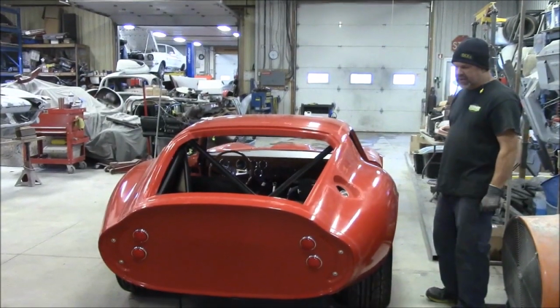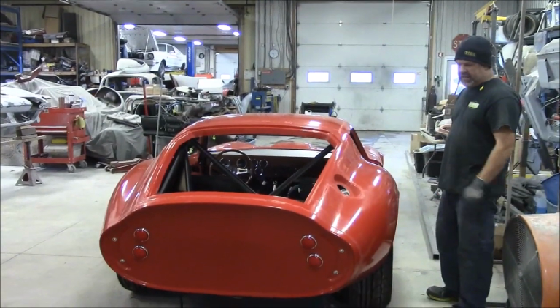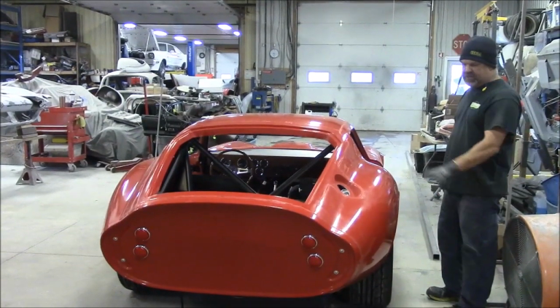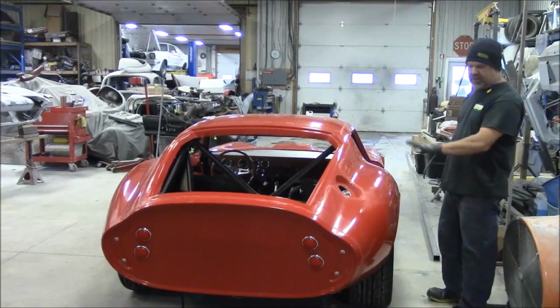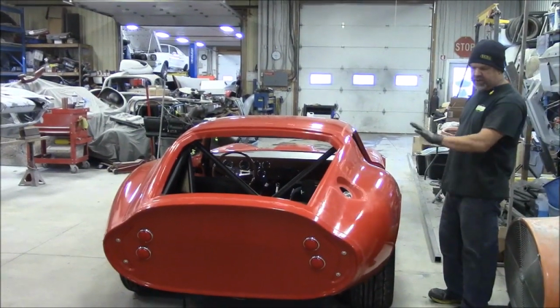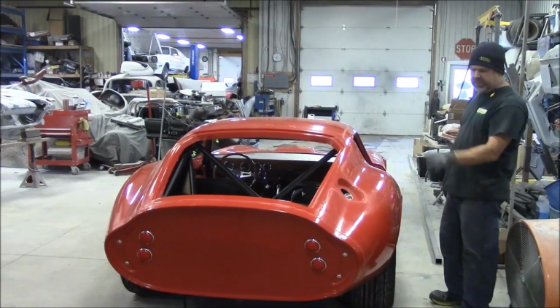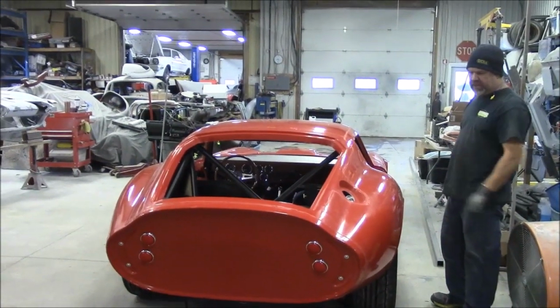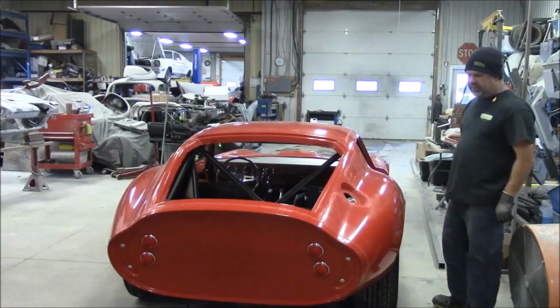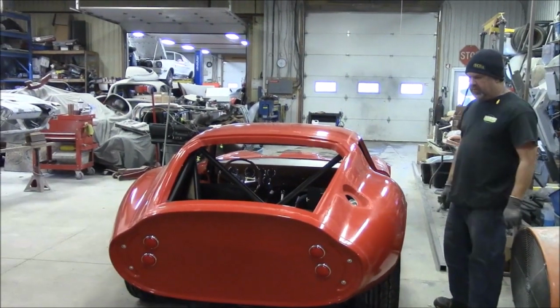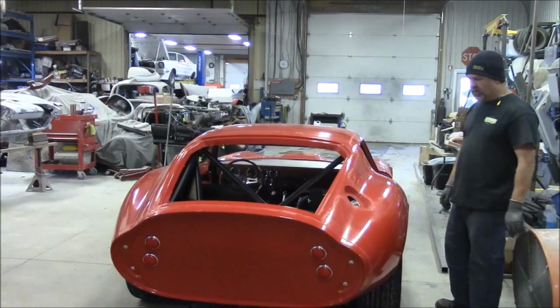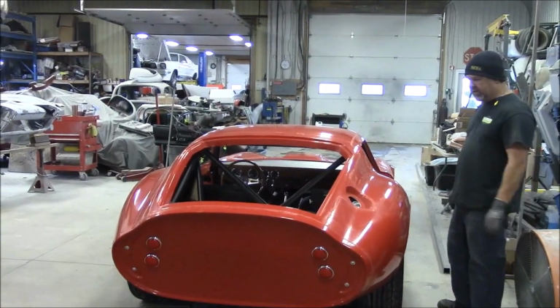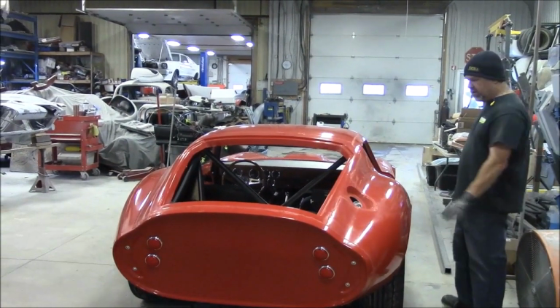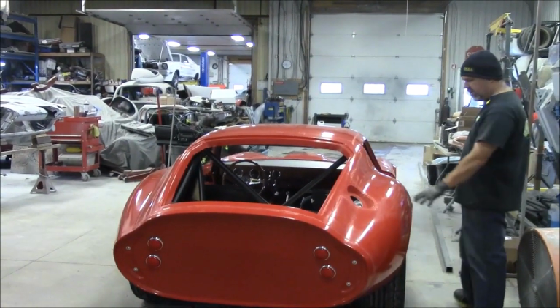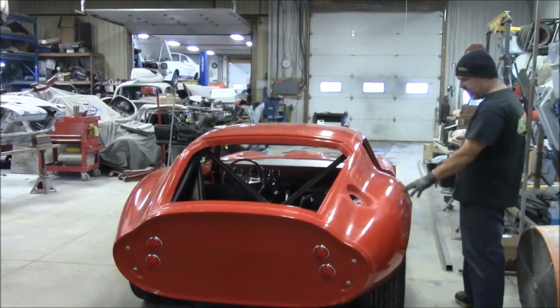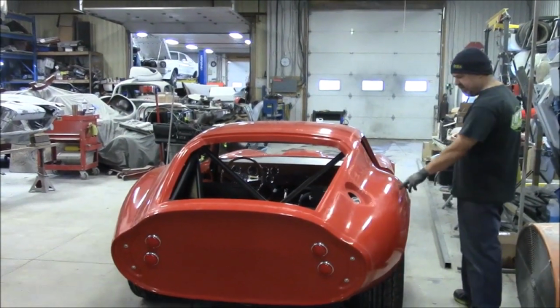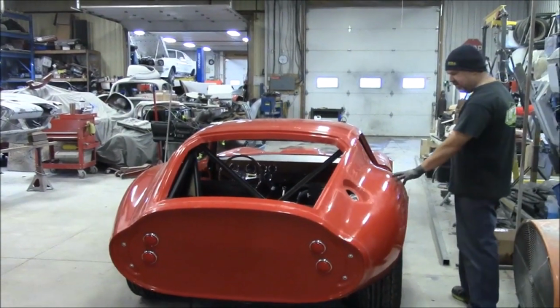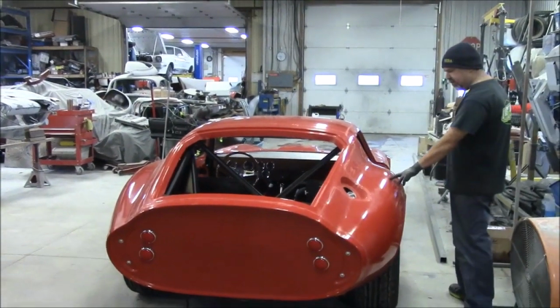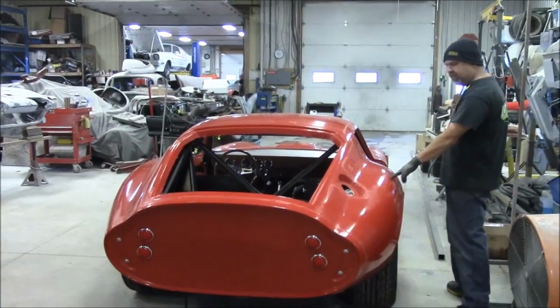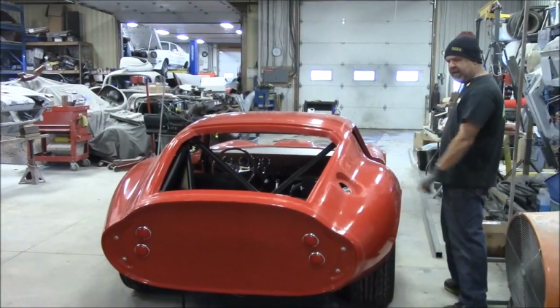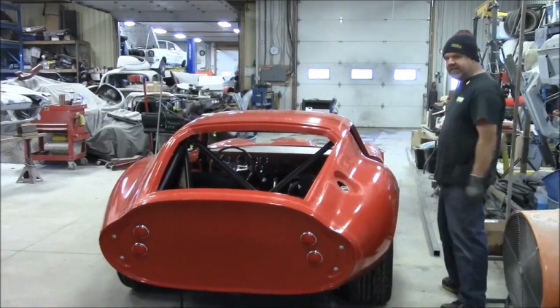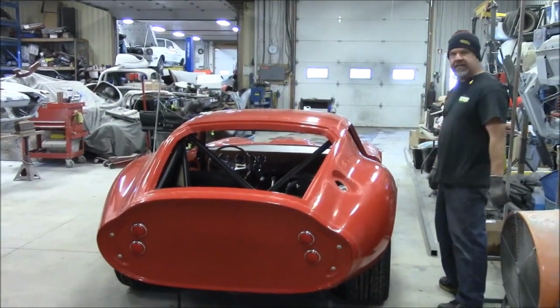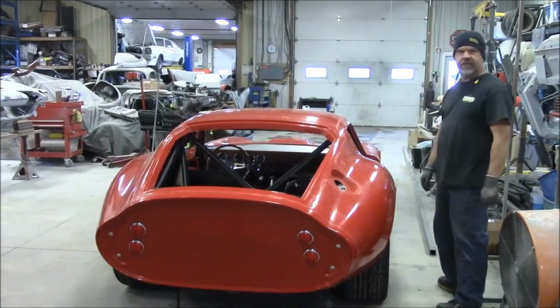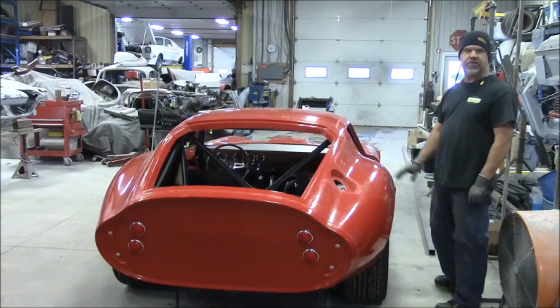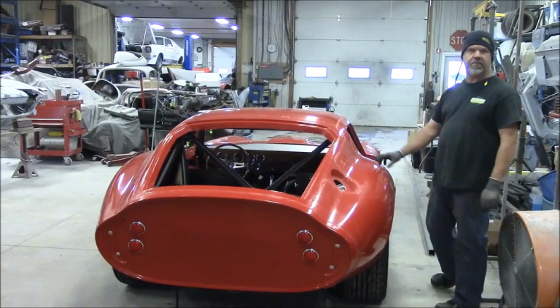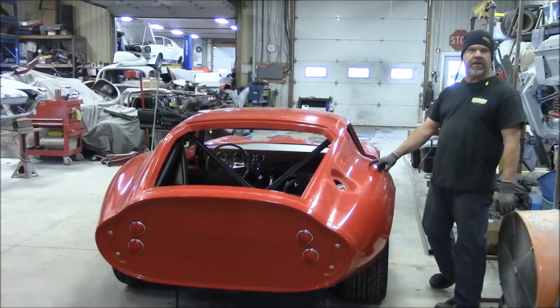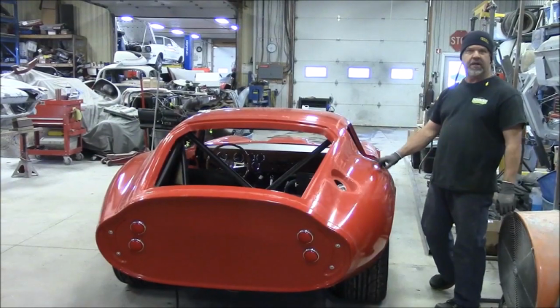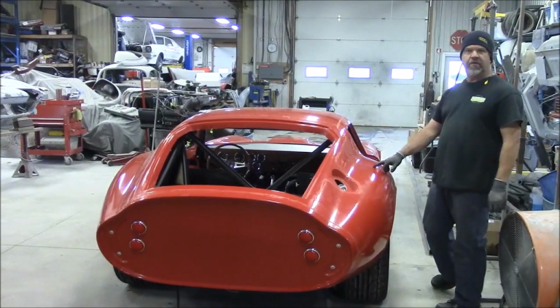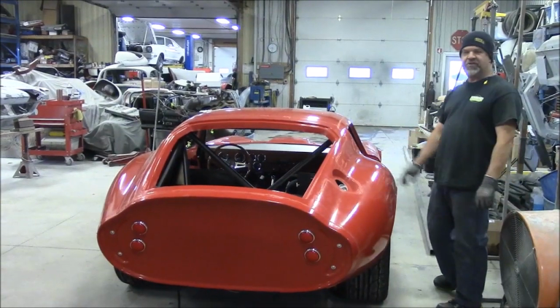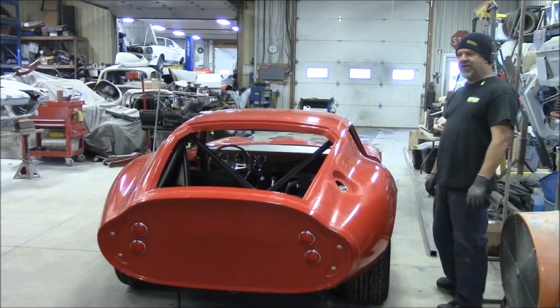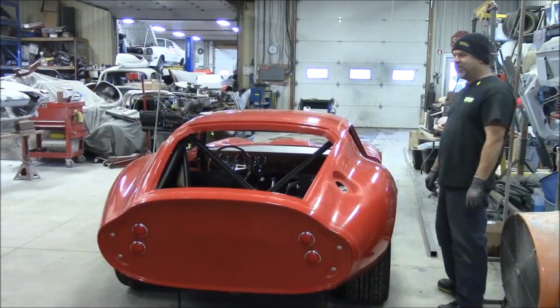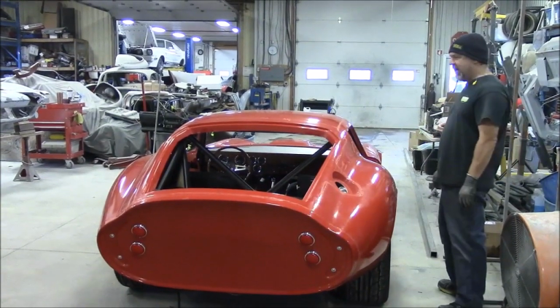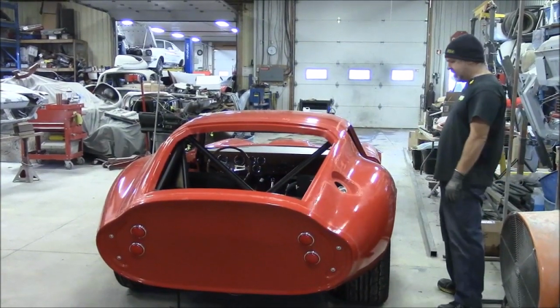It's probably going to be blue and white, and our client has a favorite number 18, so this will be race car number 18.